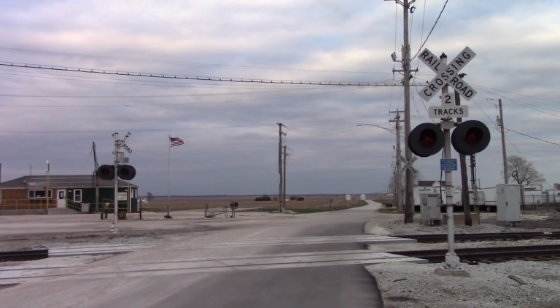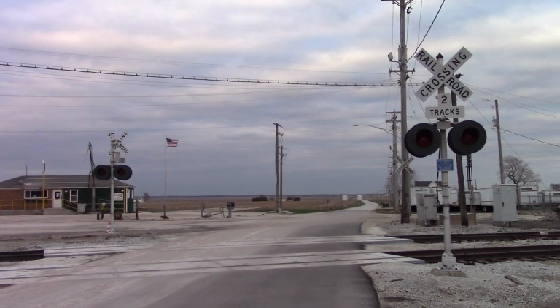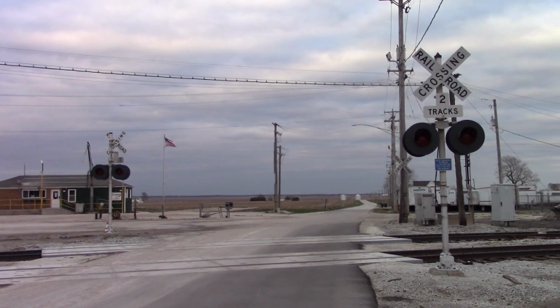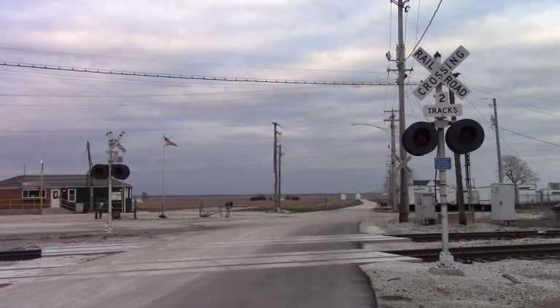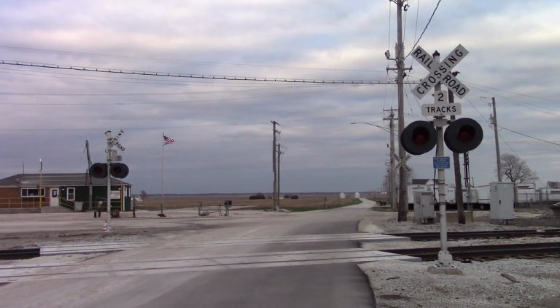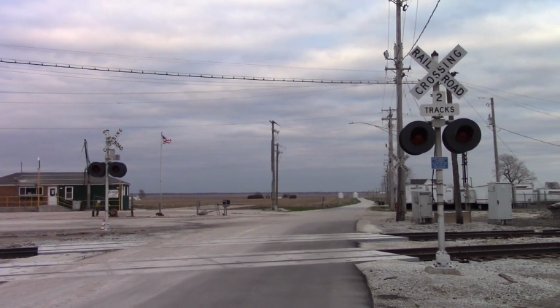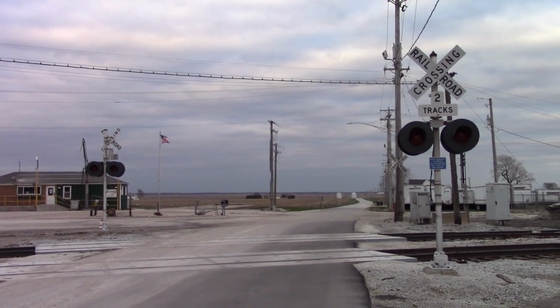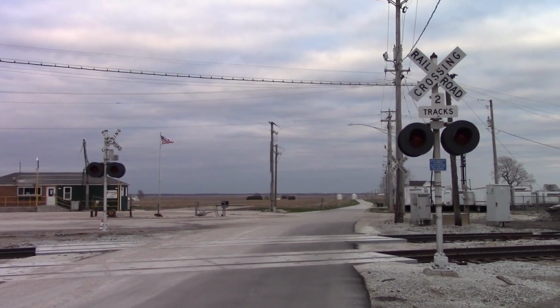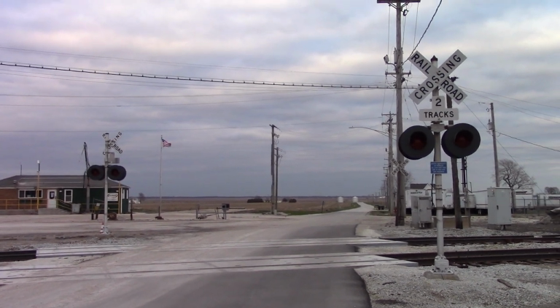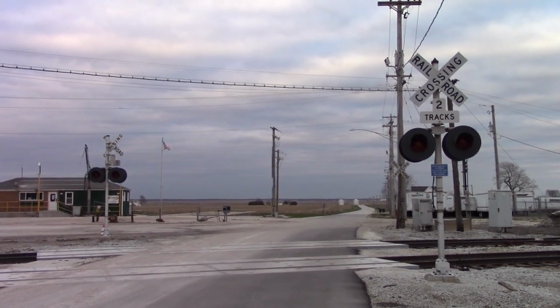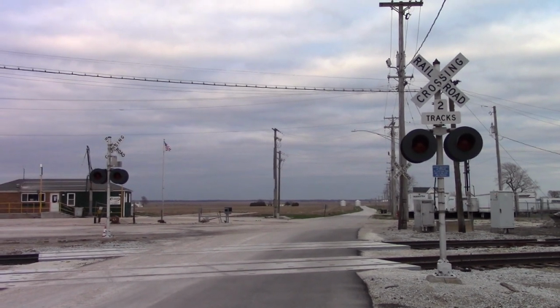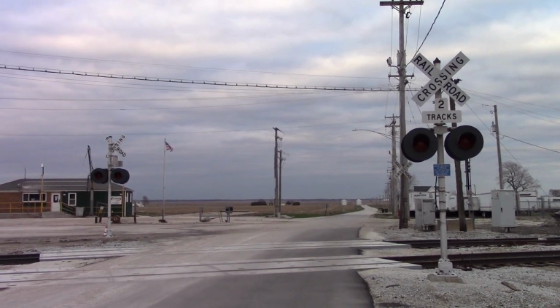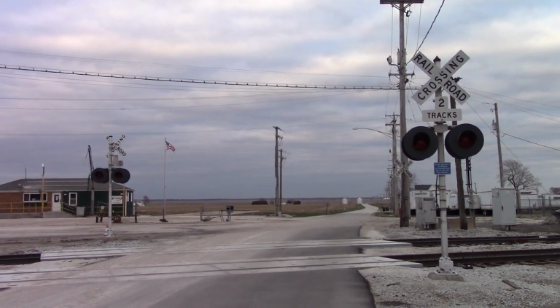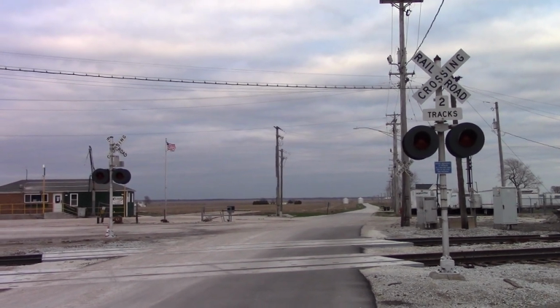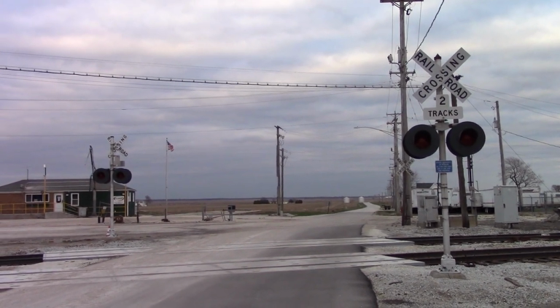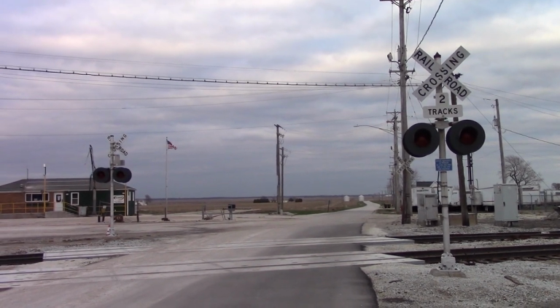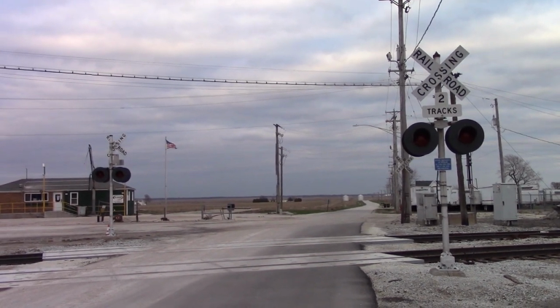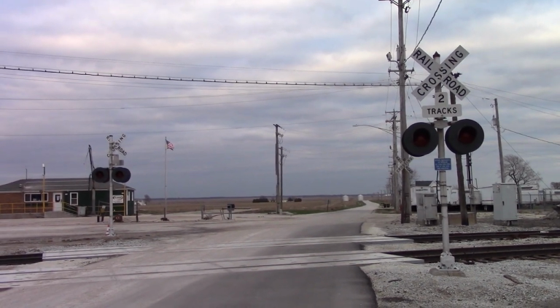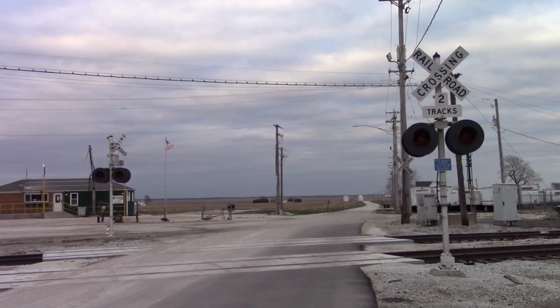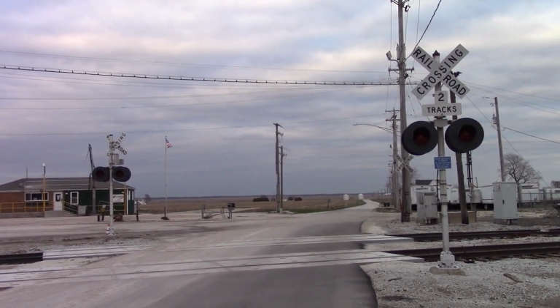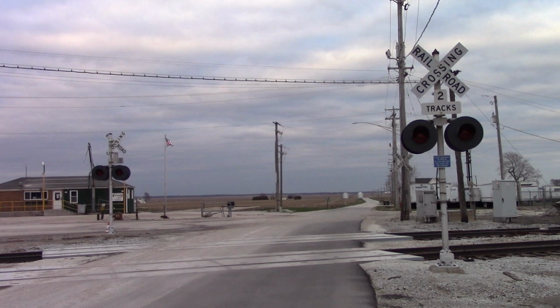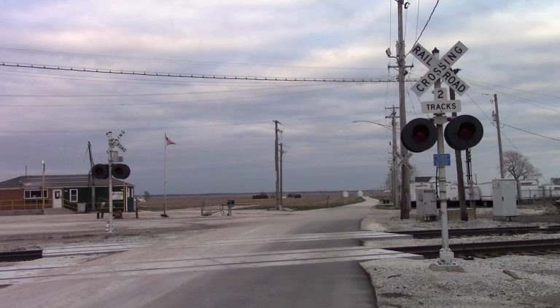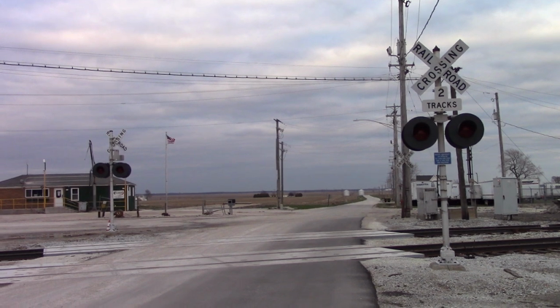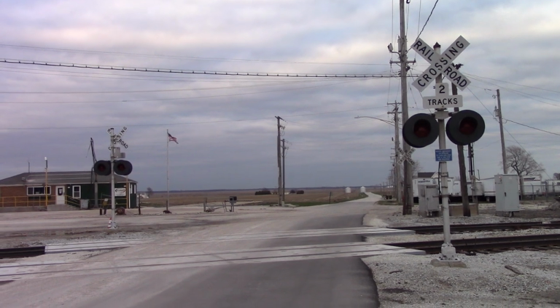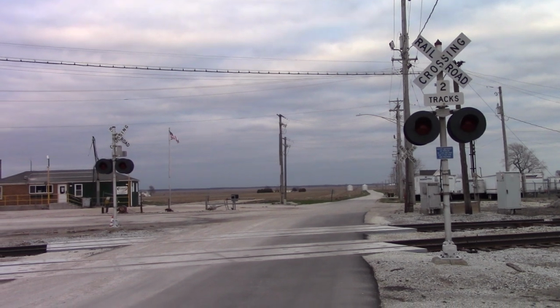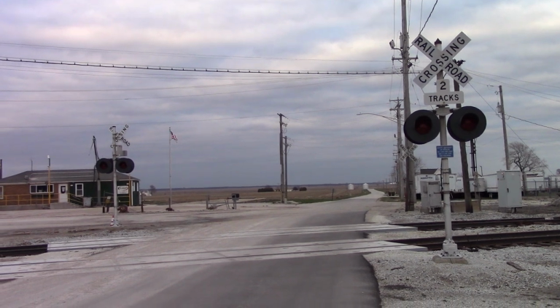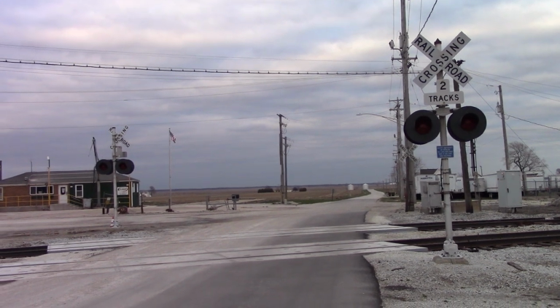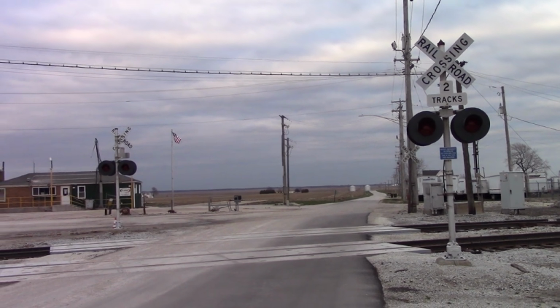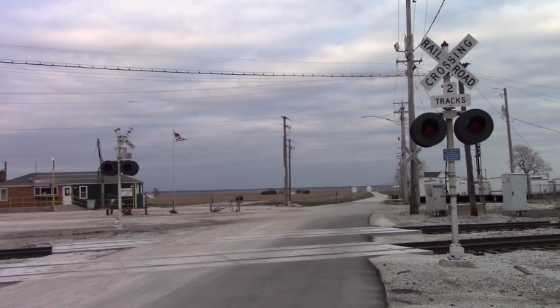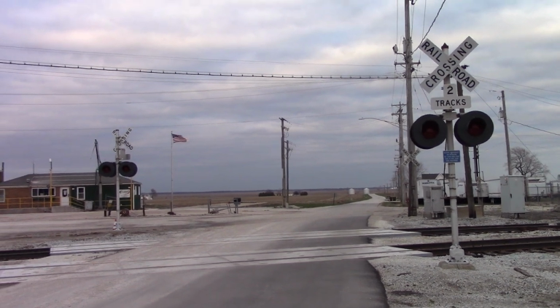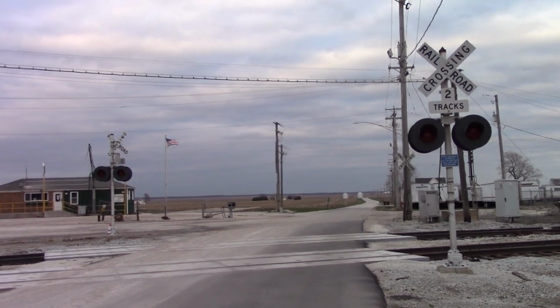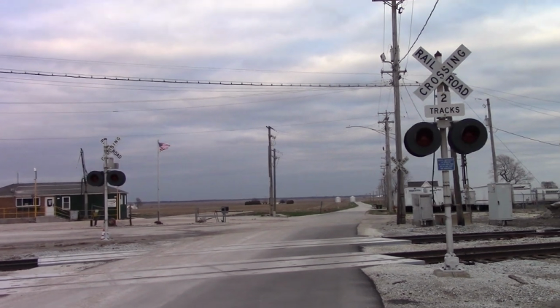This is the Station Street No. 2 grade crossing located on the Kankakee, Beaverville and Southern NYC line in St. Ann, Illinois.